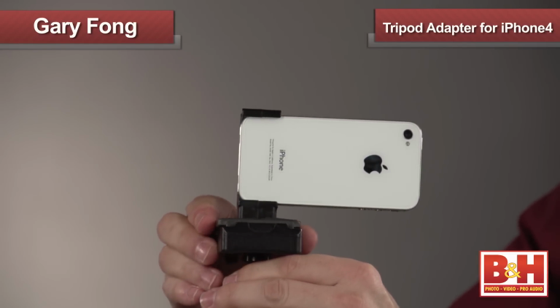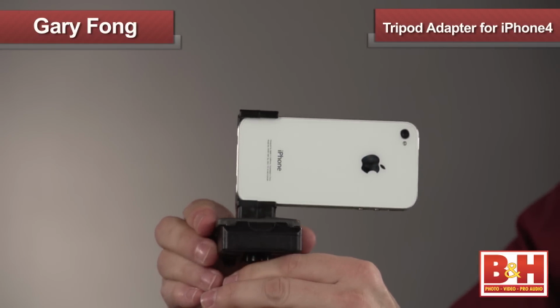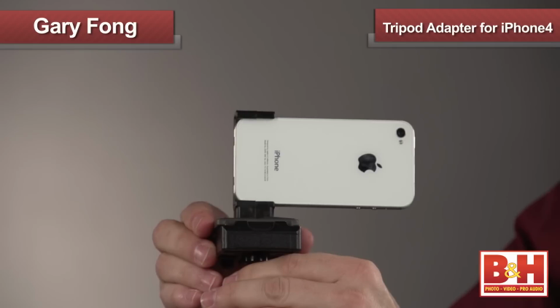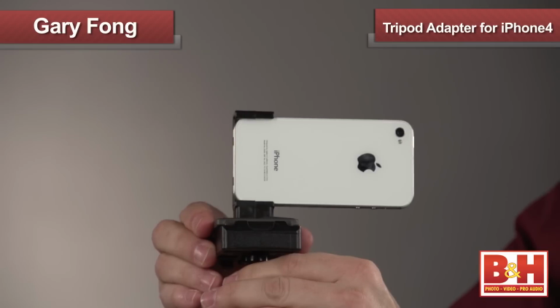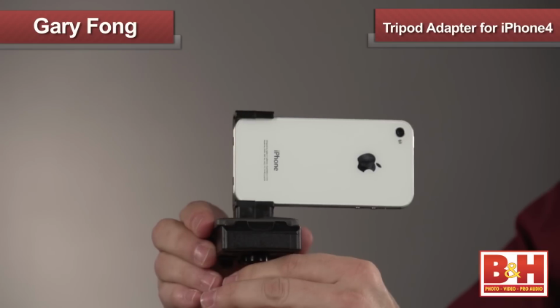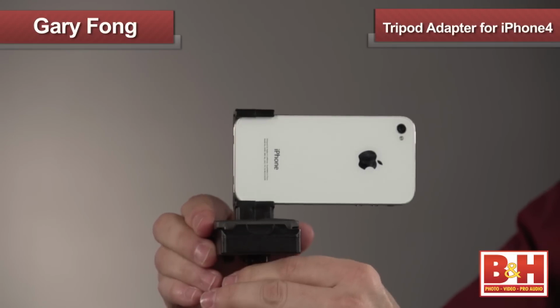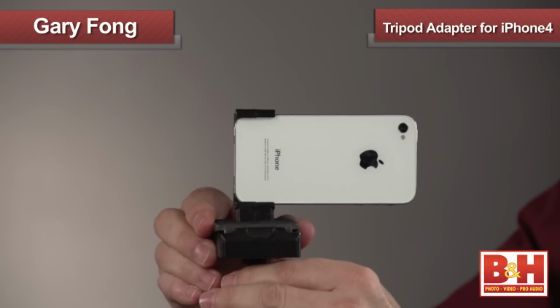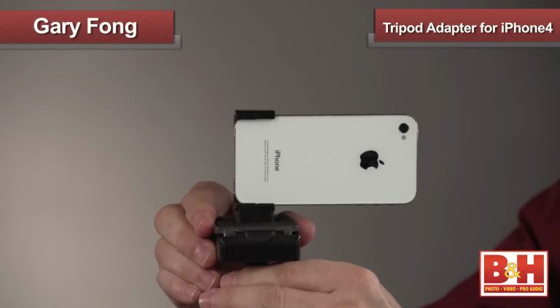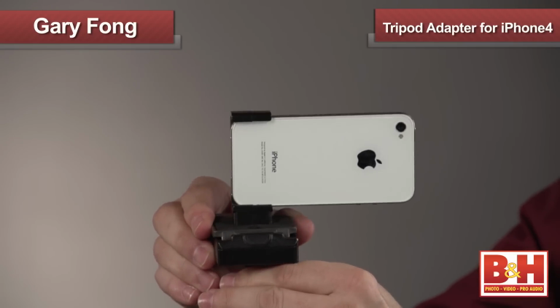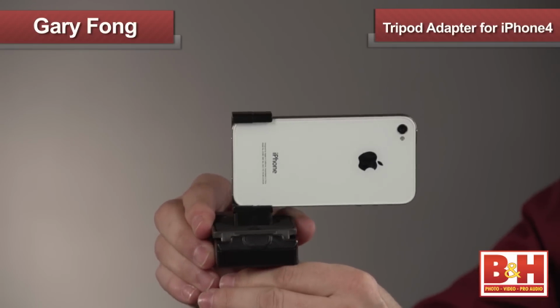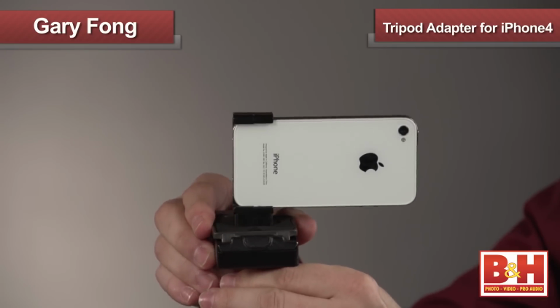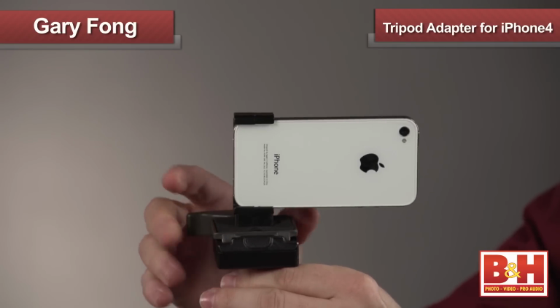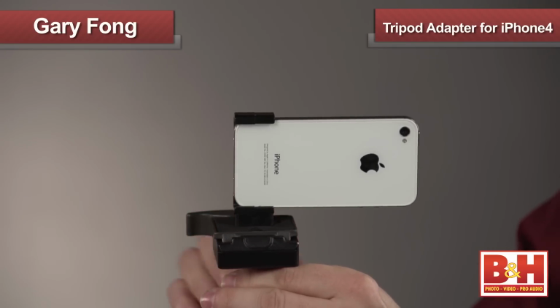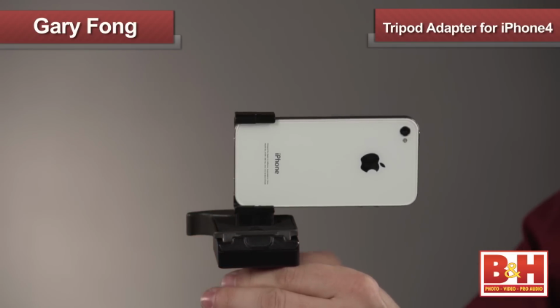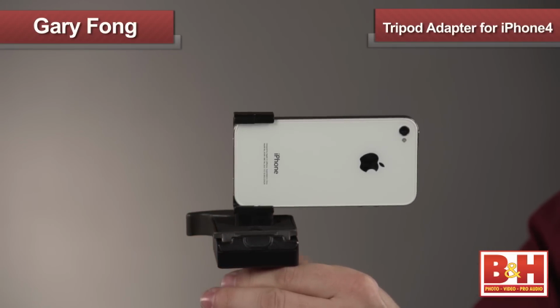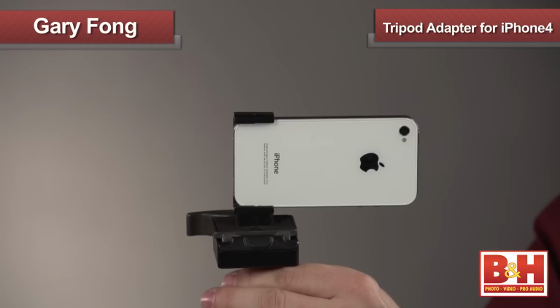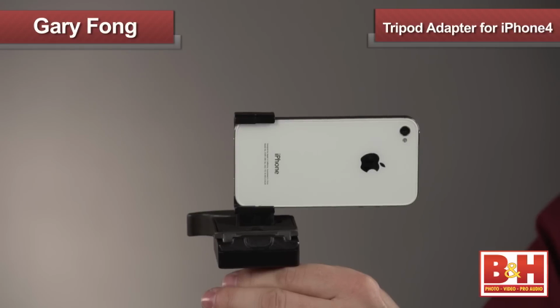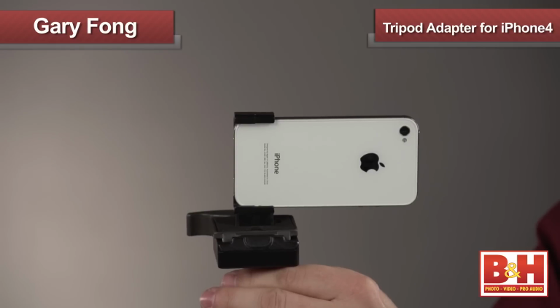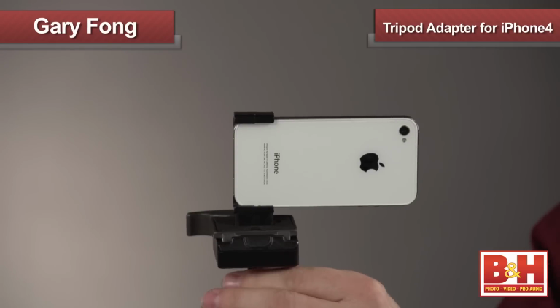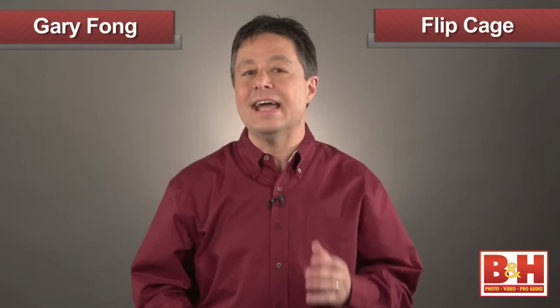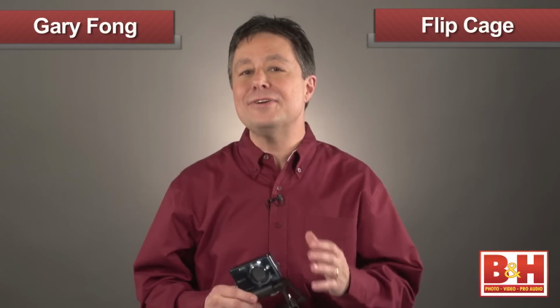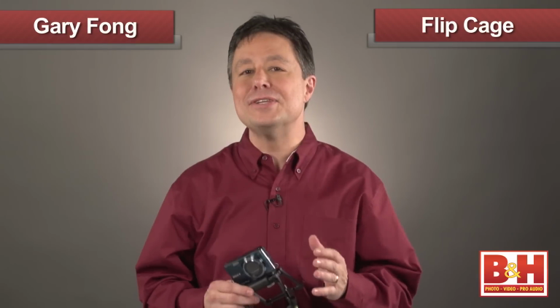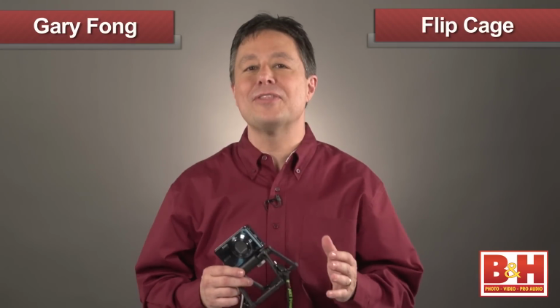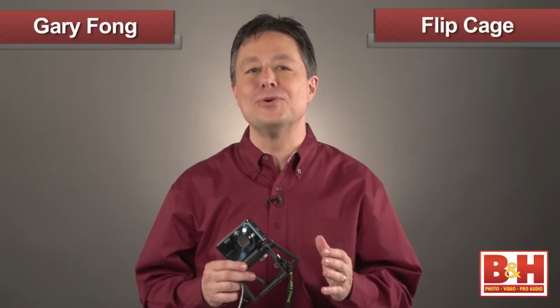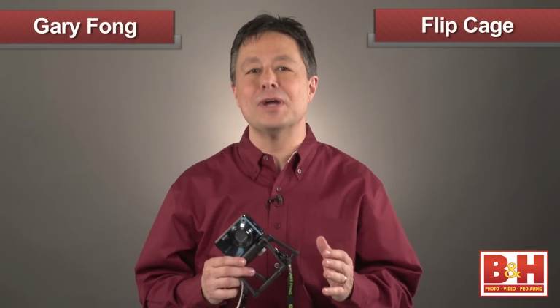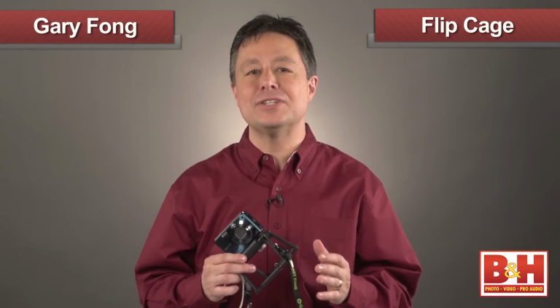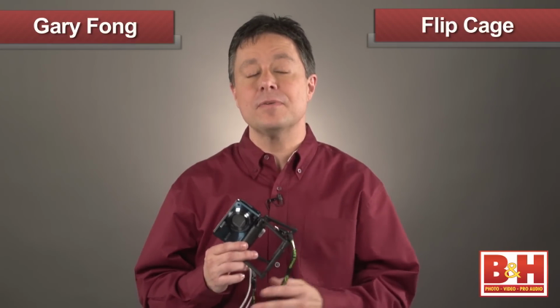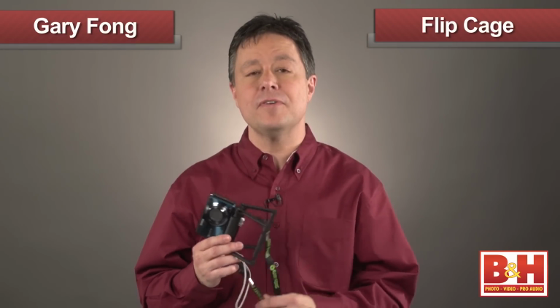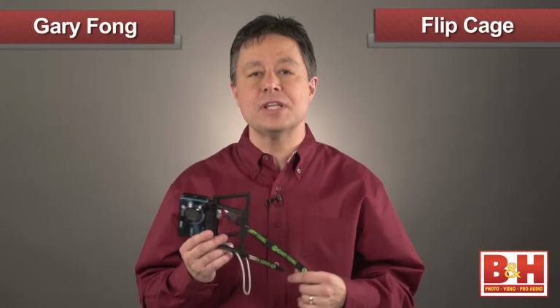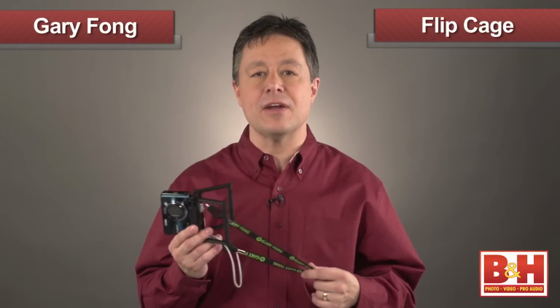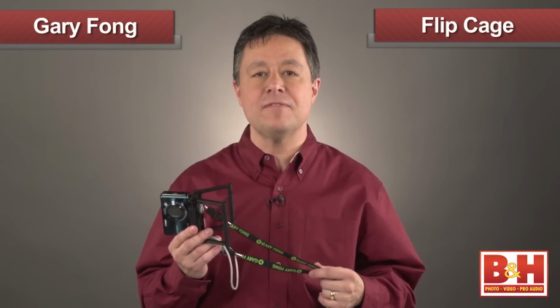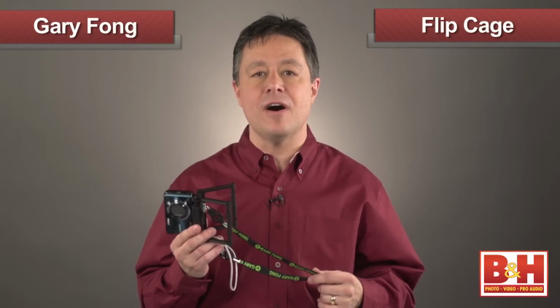Or maybe you've got a ball head that has a quick release plate — well, that'll work too. Here's another cool gadget from the folks at Gary Fong.